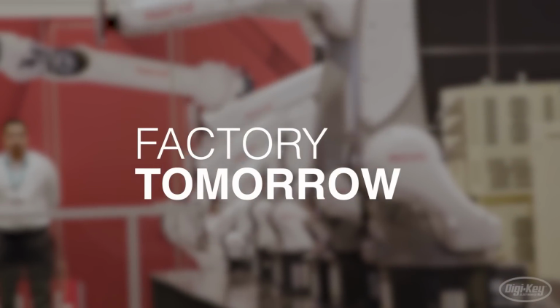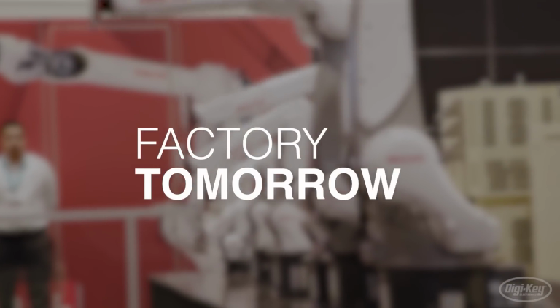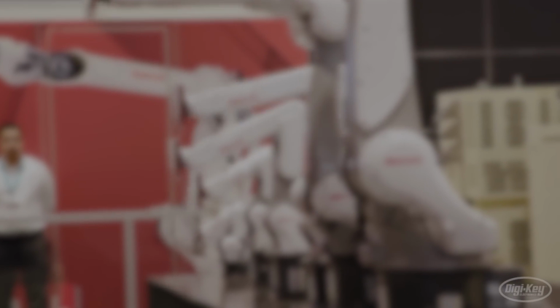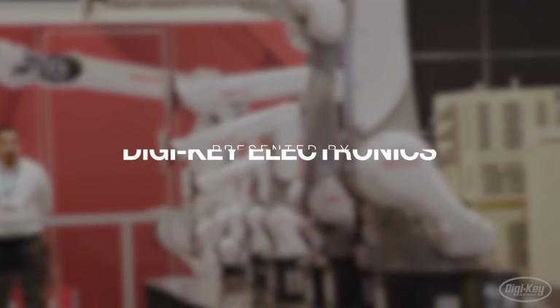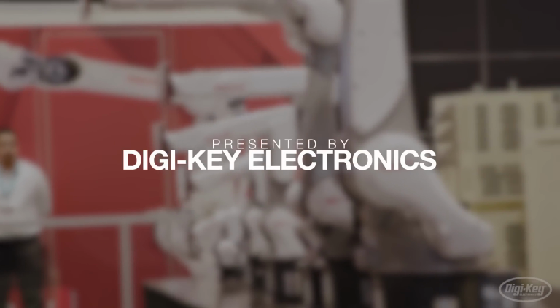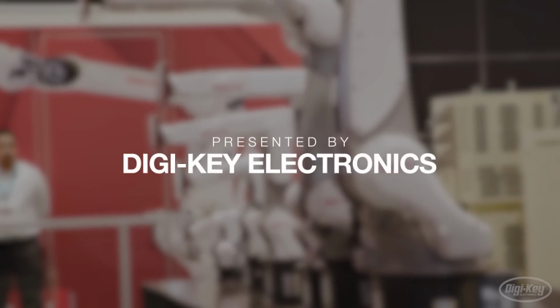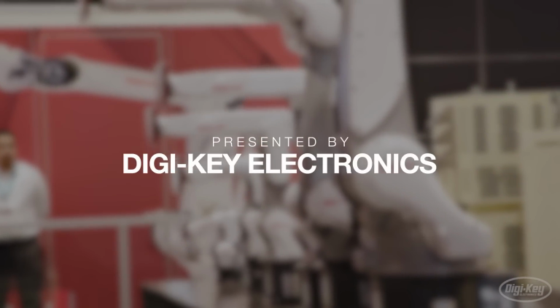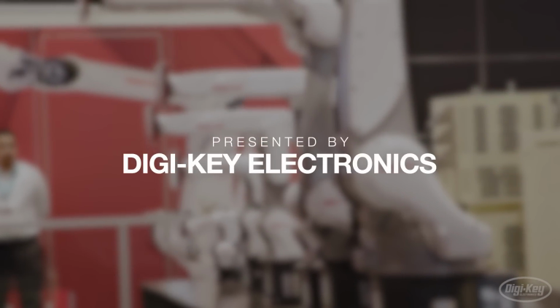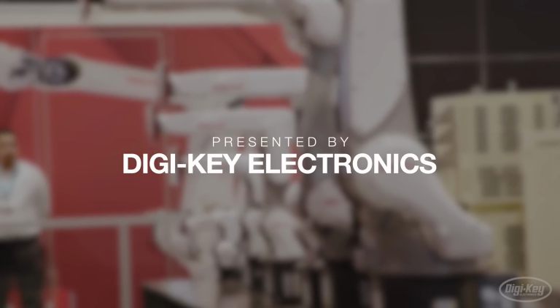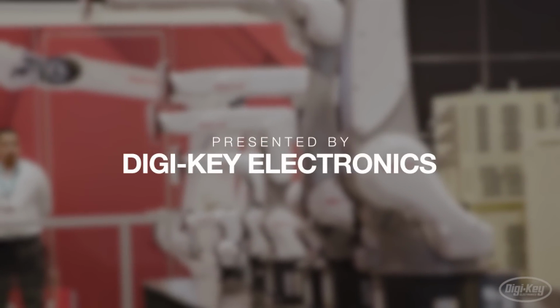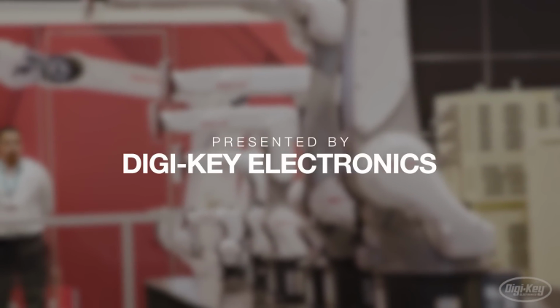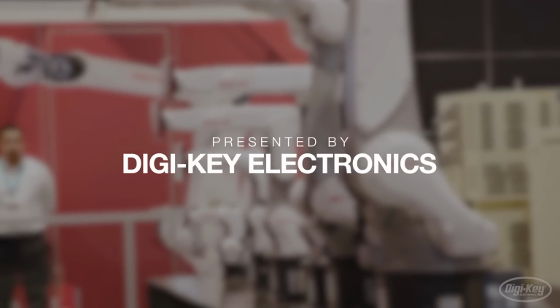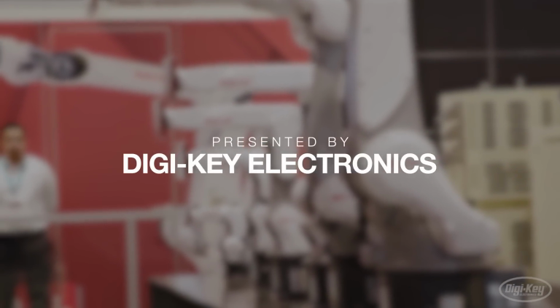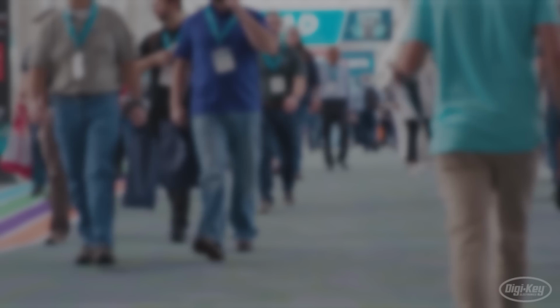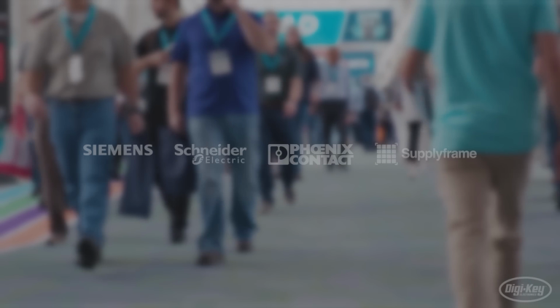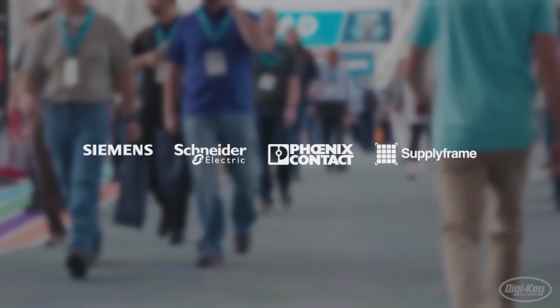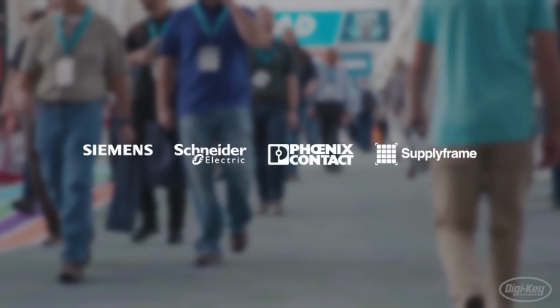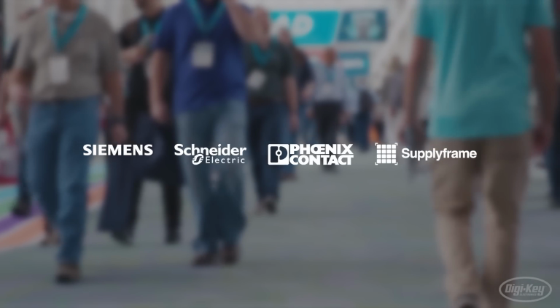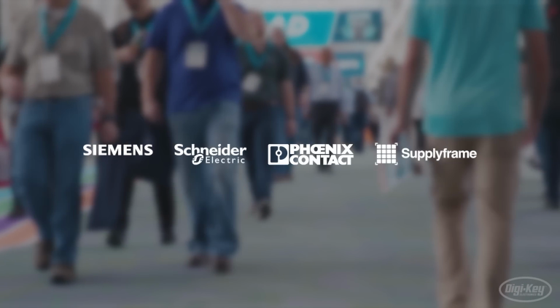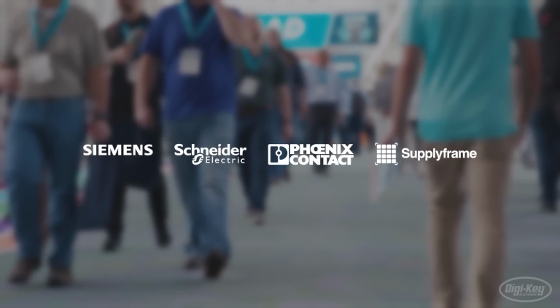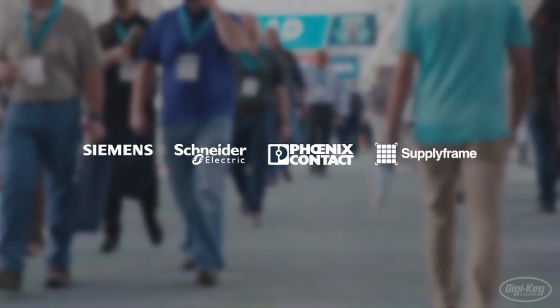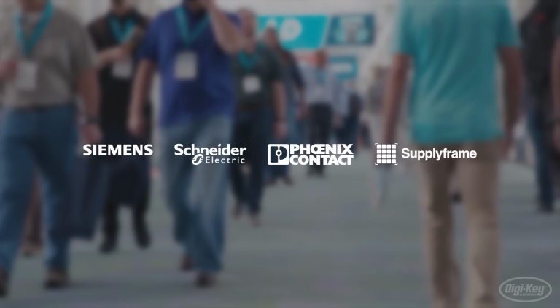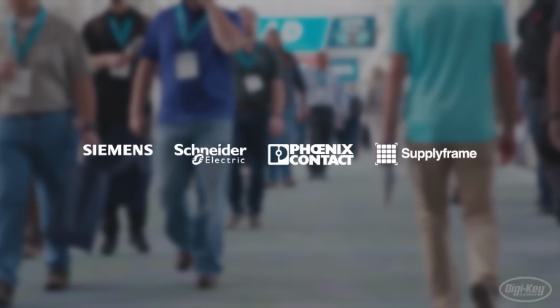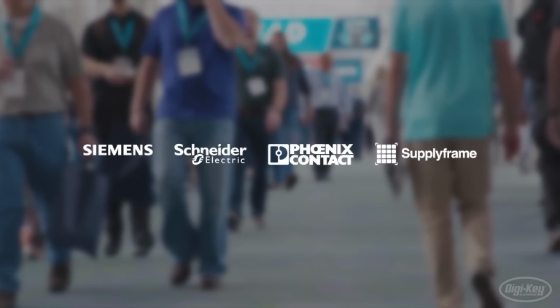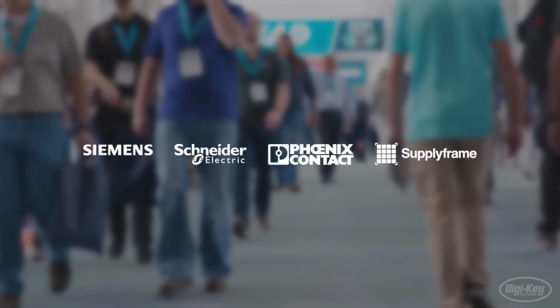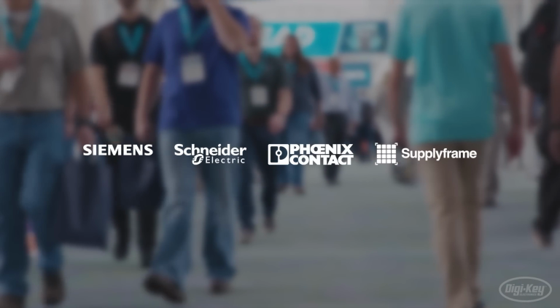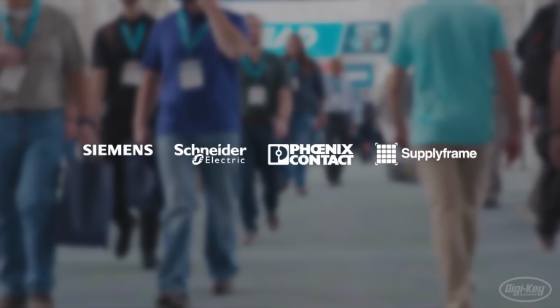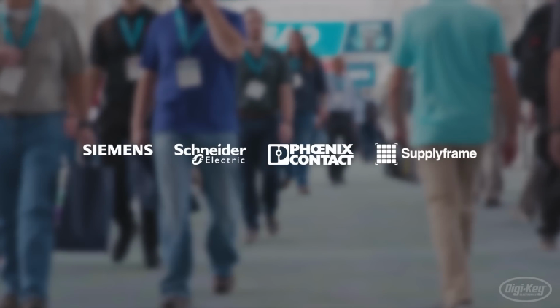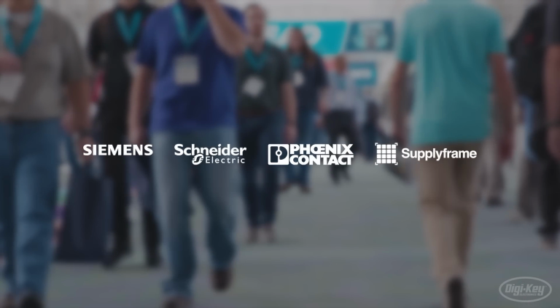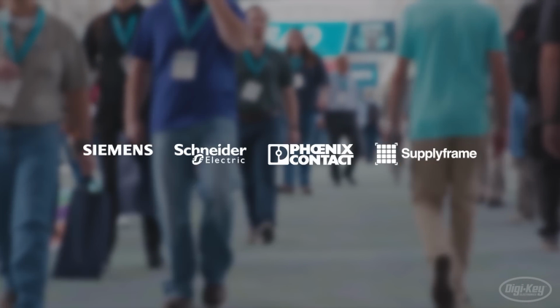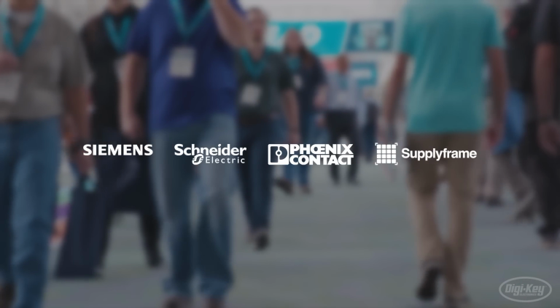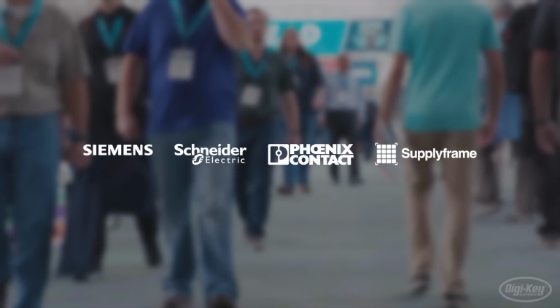Welcome to Factory Tomorrow, presented by DigiKey Electronics, powered by Siemens, Schneider Electric, Phoenix Contact, and SupplyFrame.